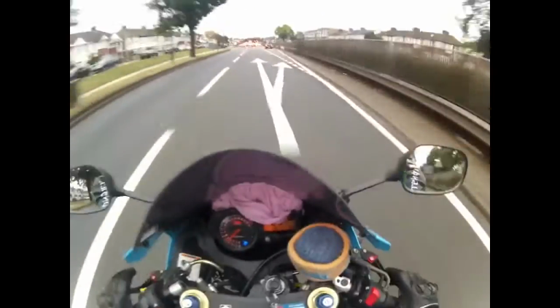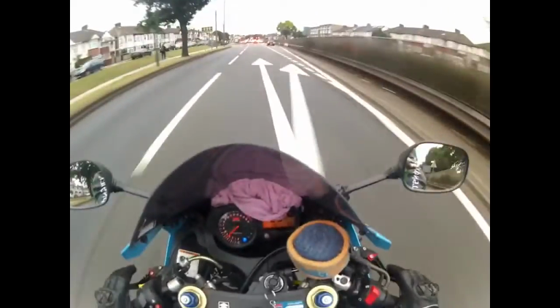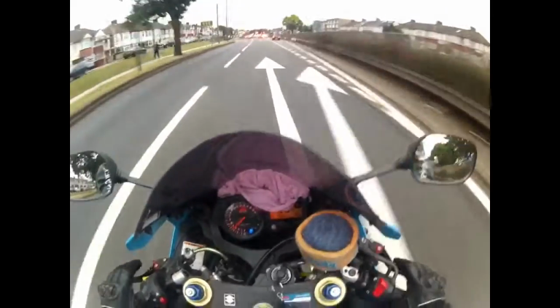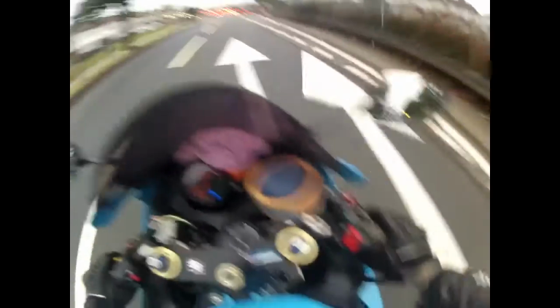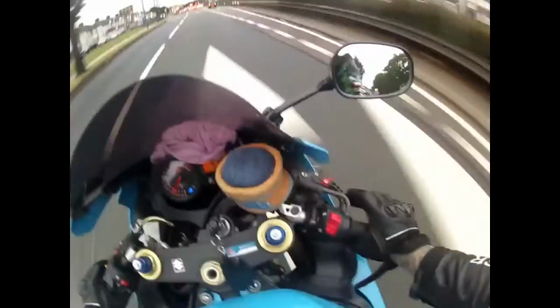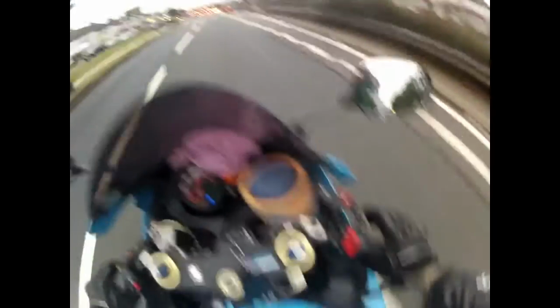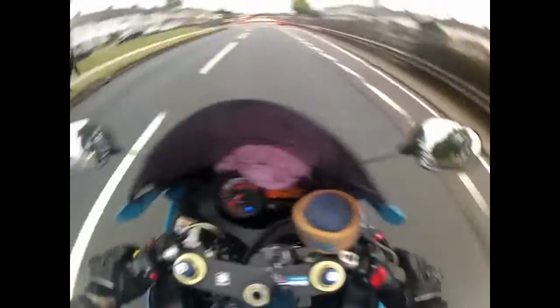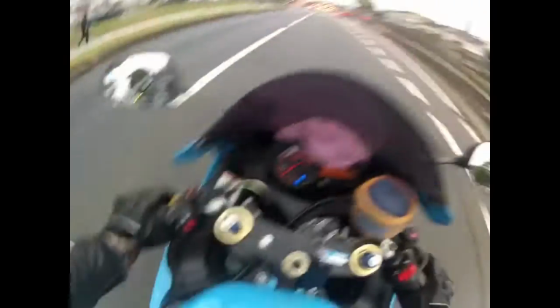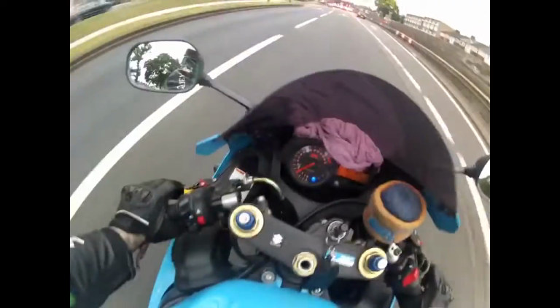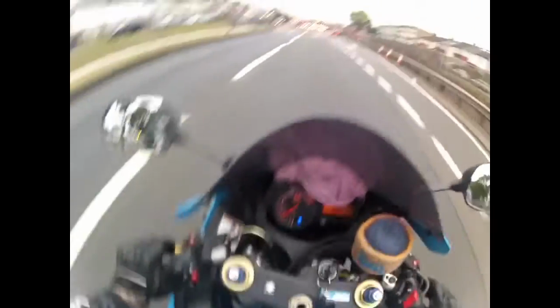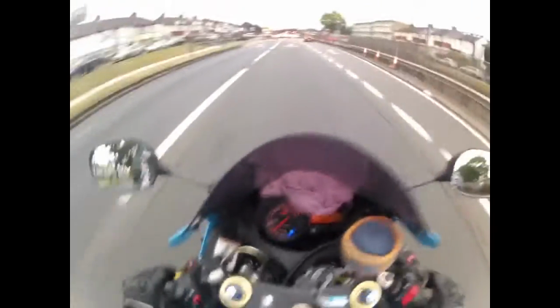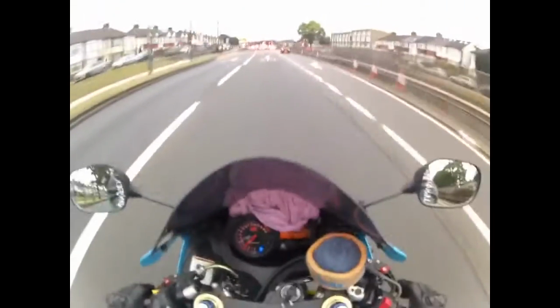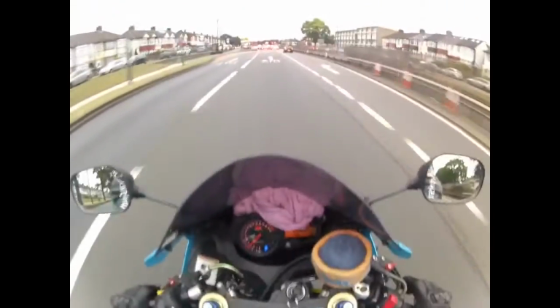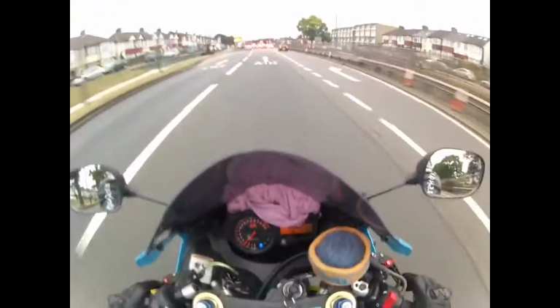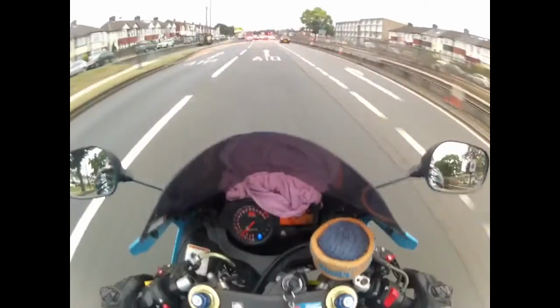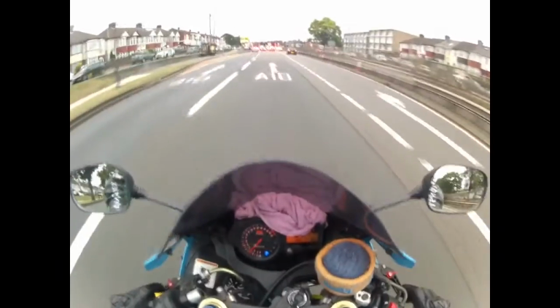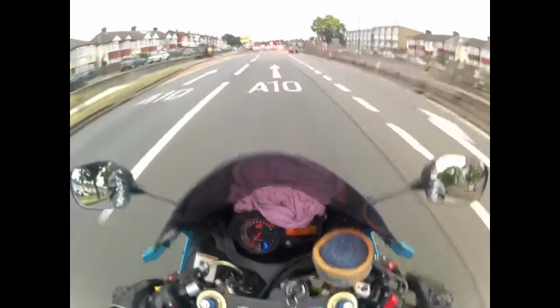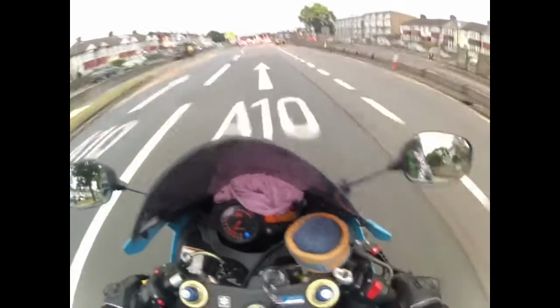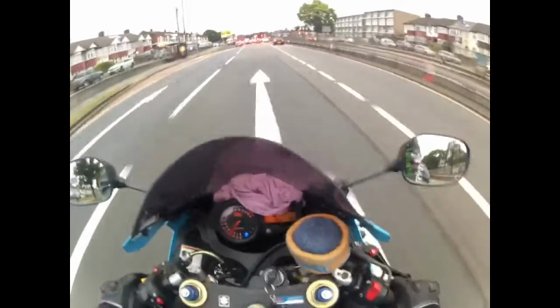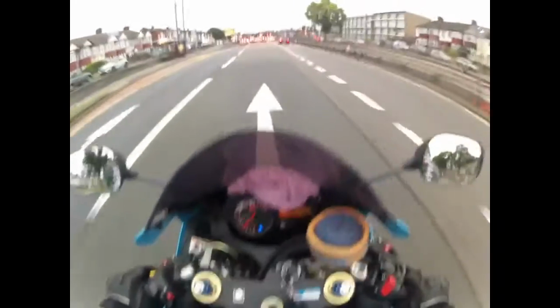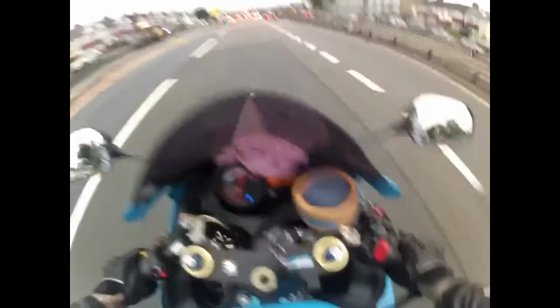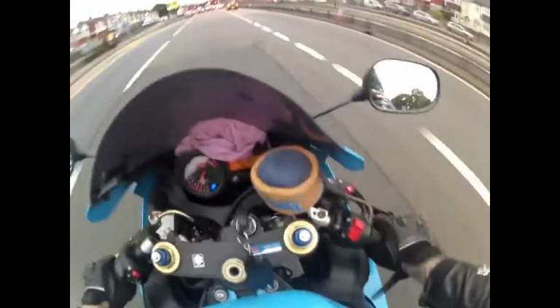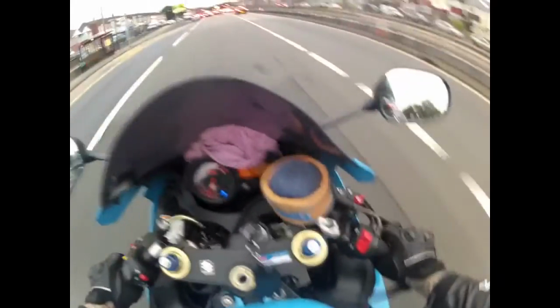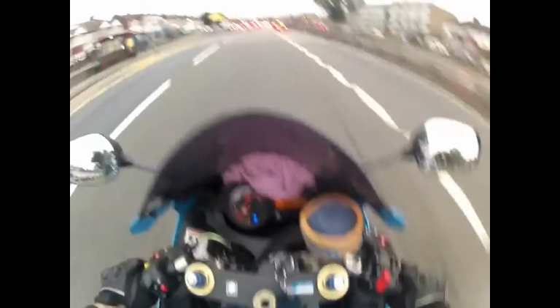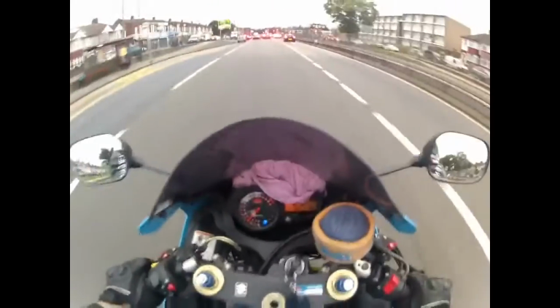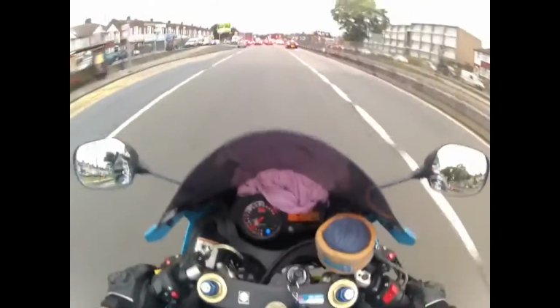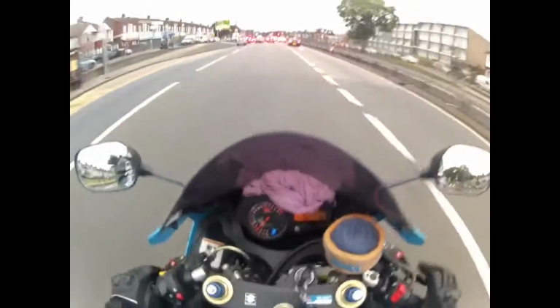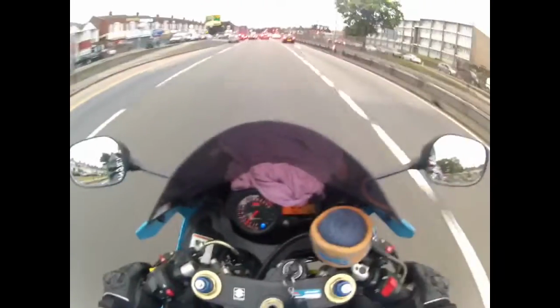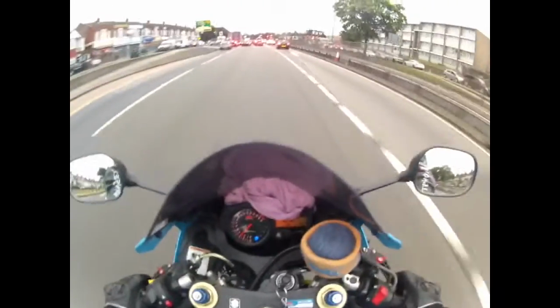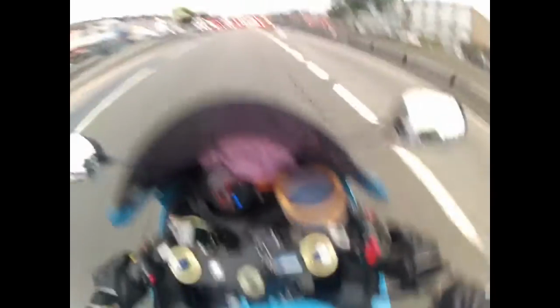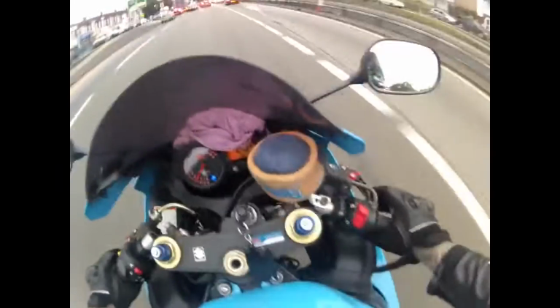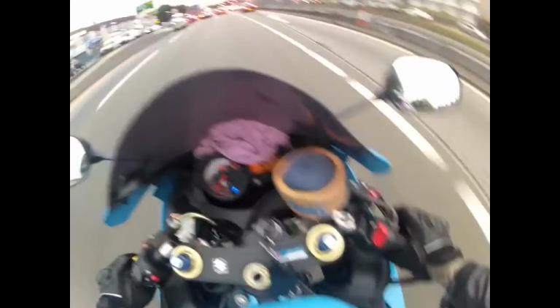It has the odd nick and scratch here and there but nothing too major — still a nice looking bike.